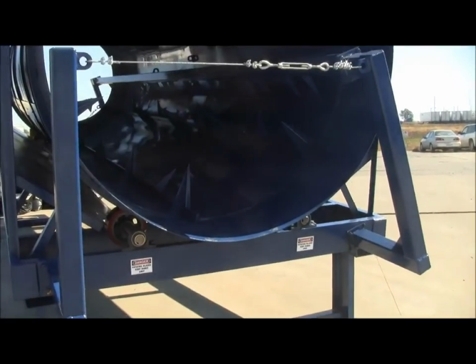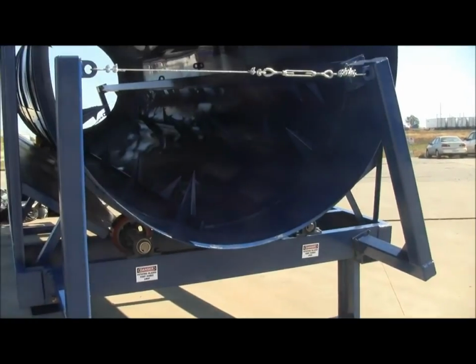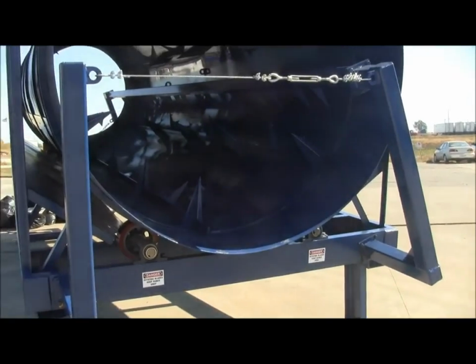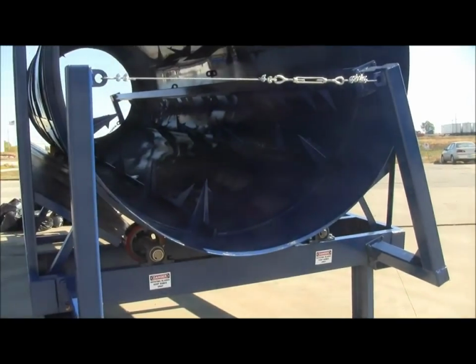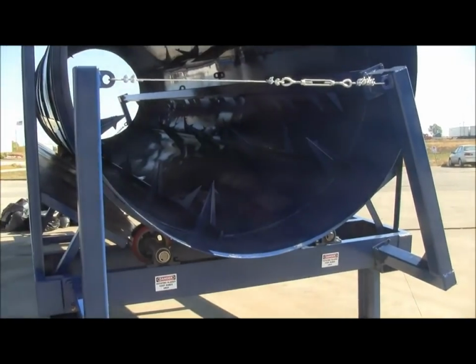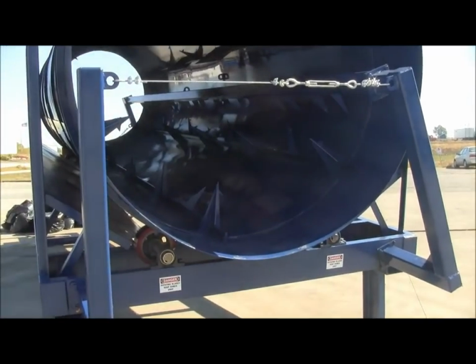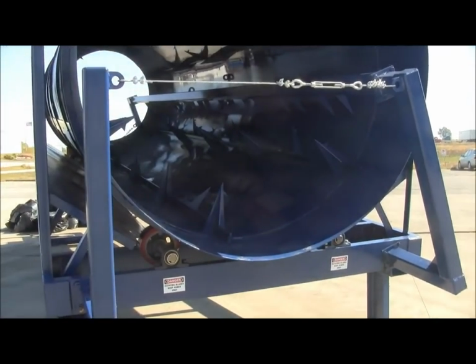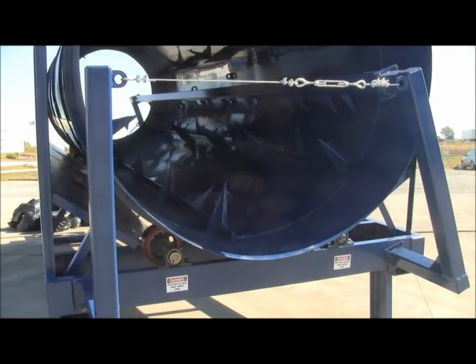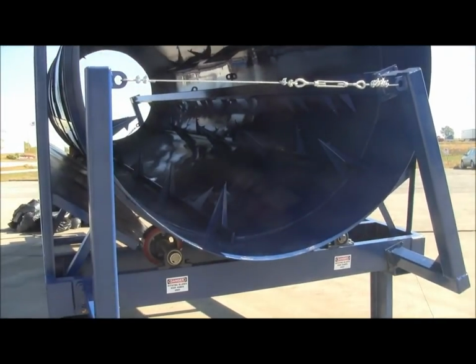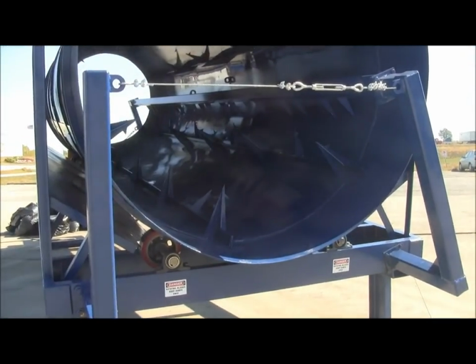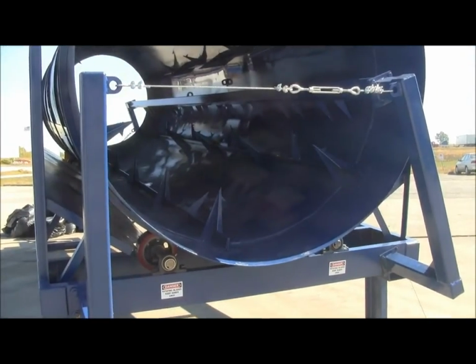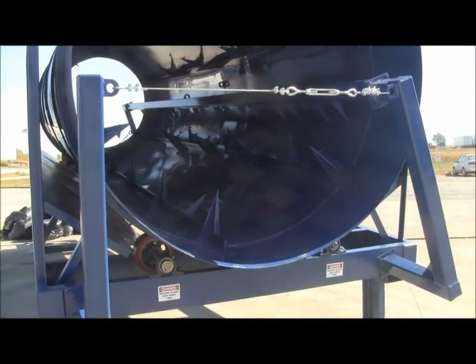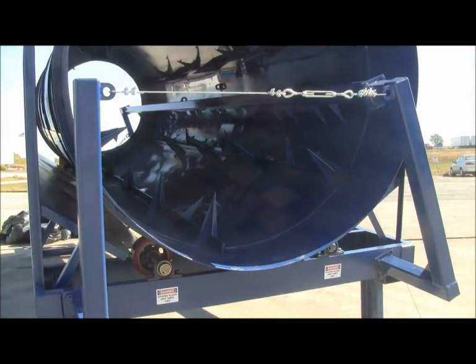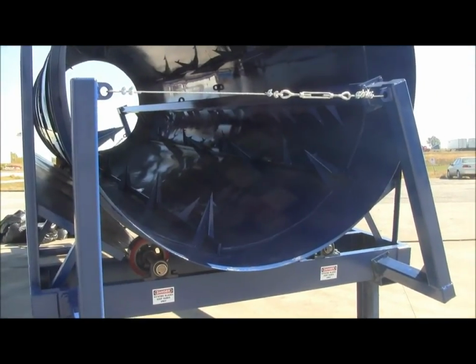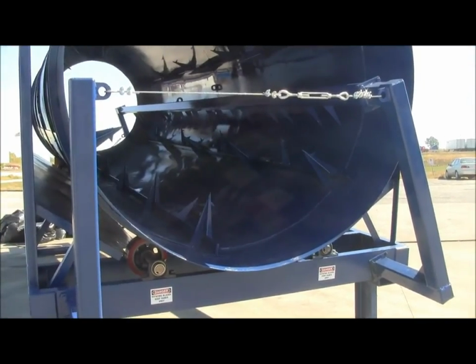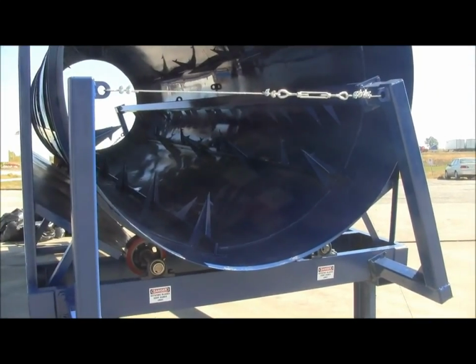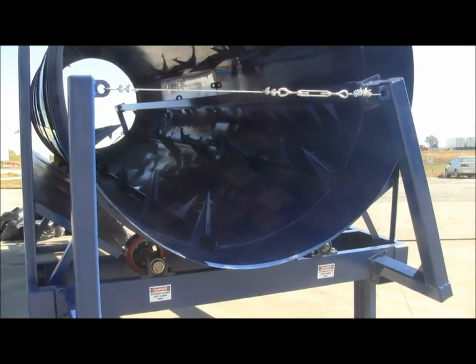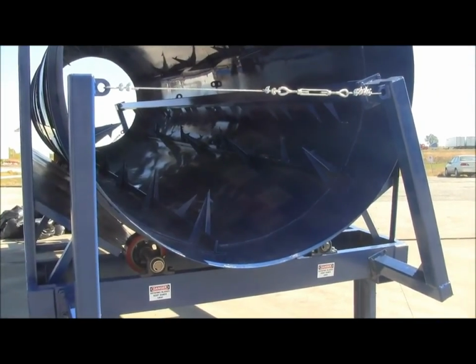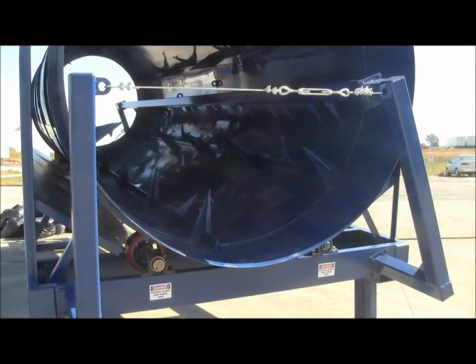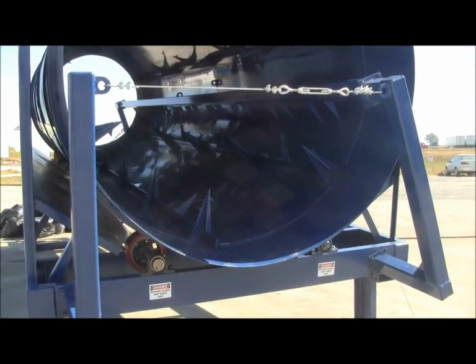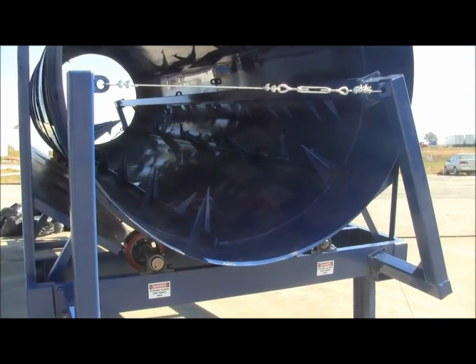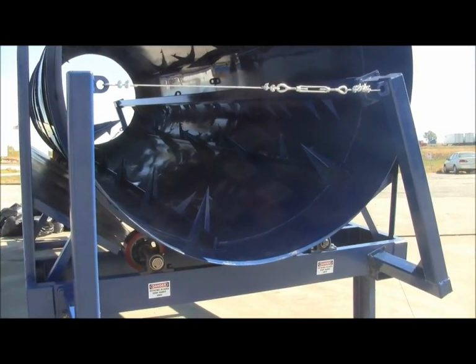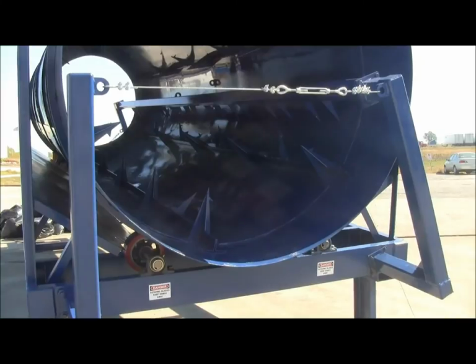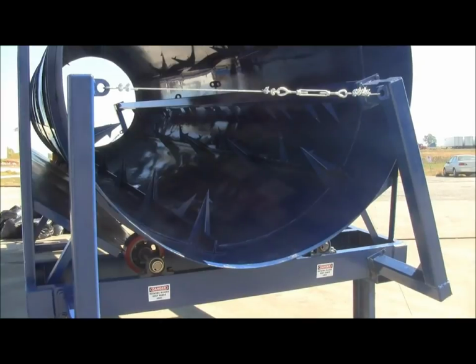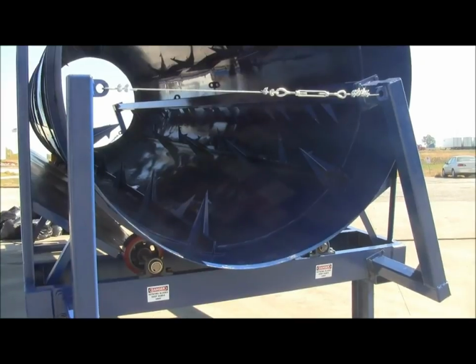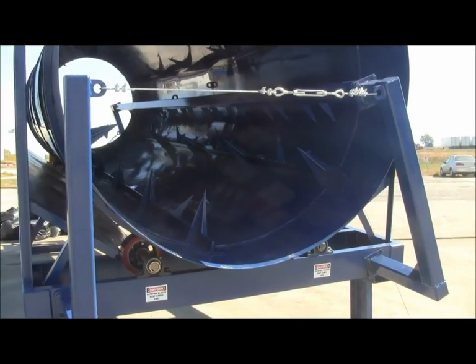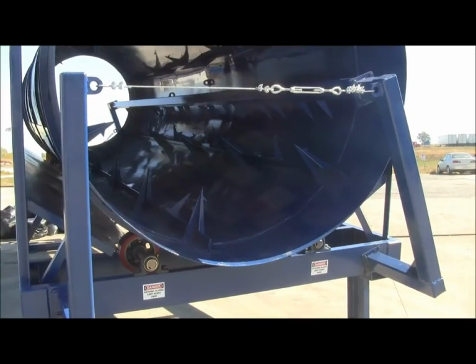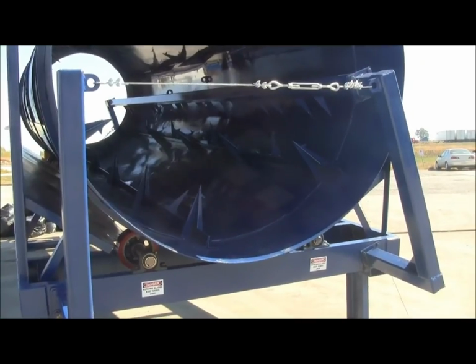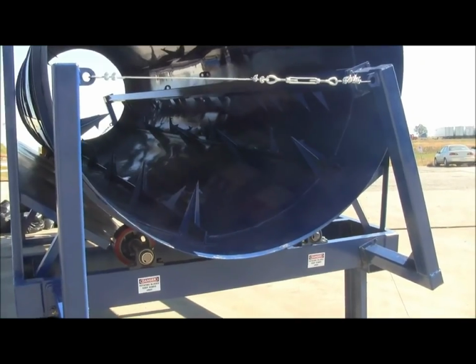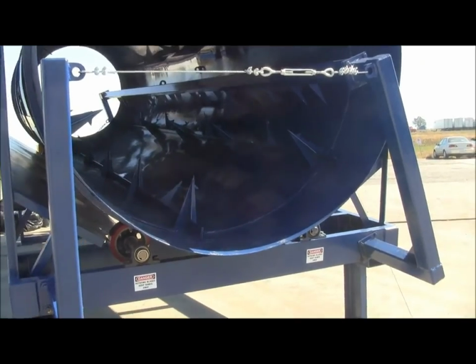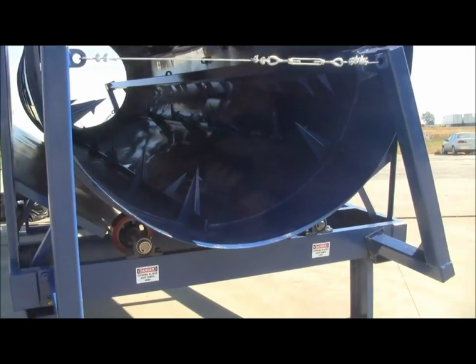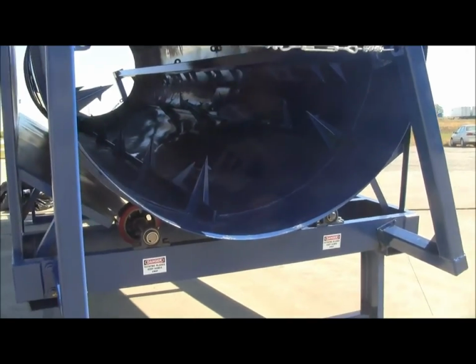The trommel barrel rides on four 10-inch diameter, 4-inch wide casters.